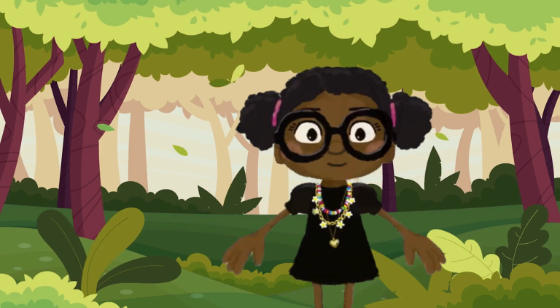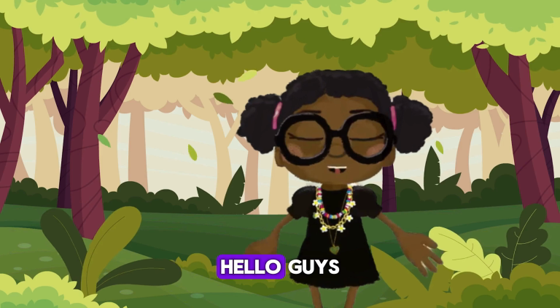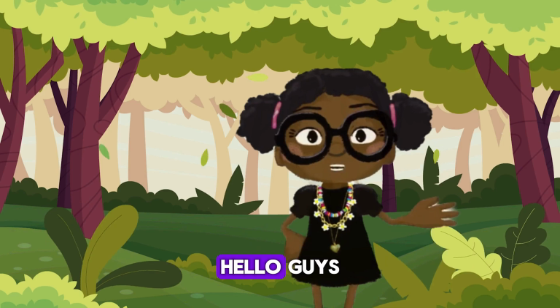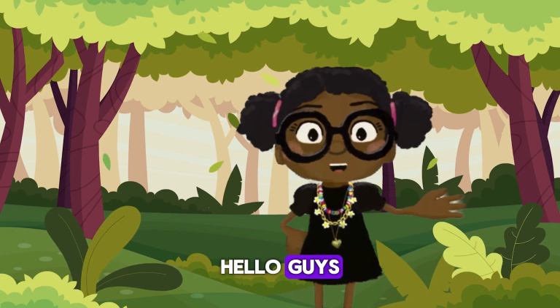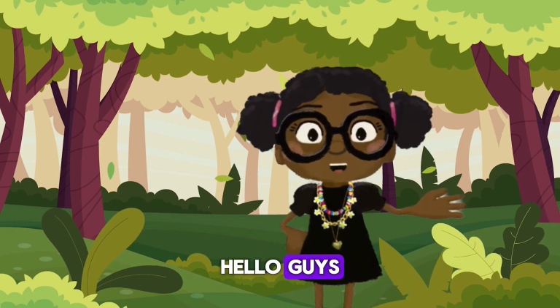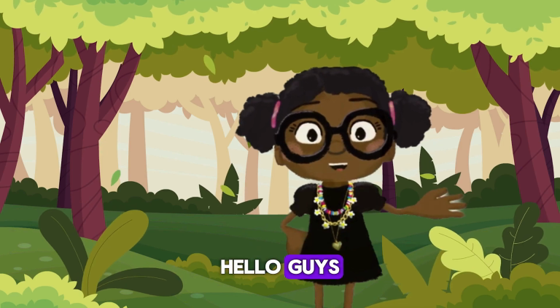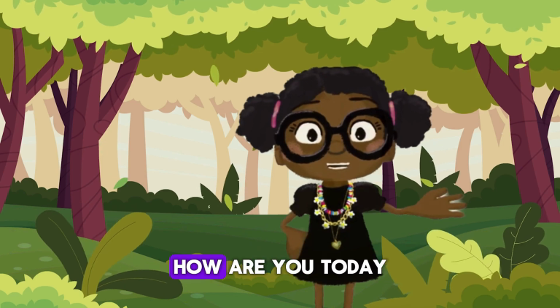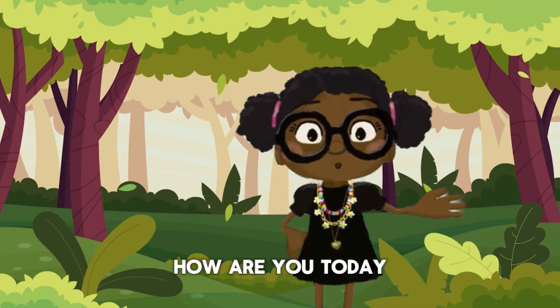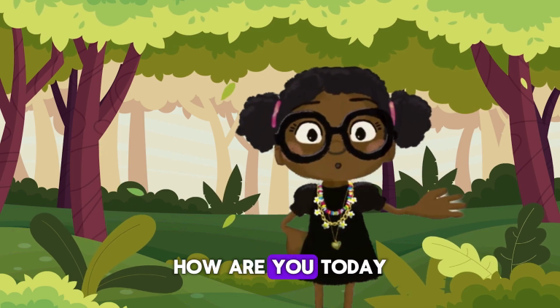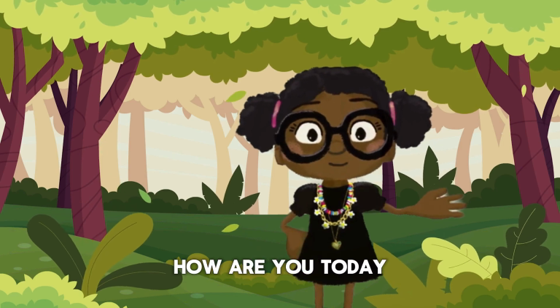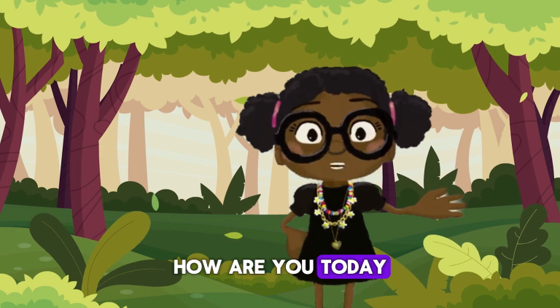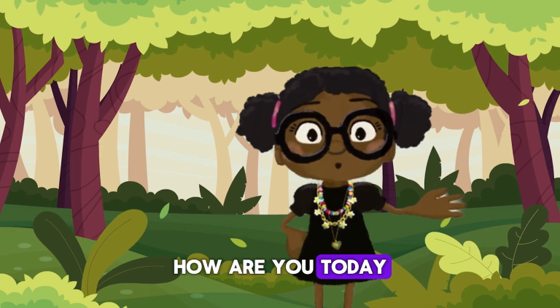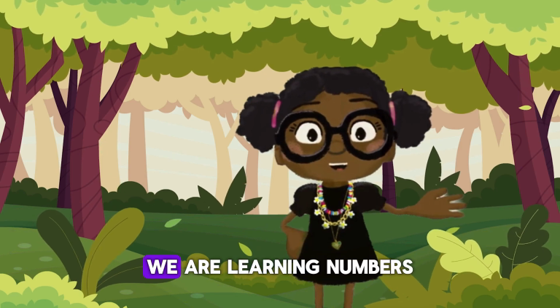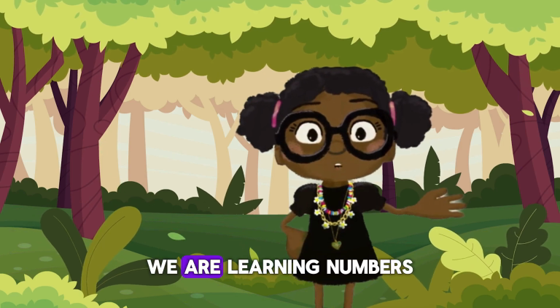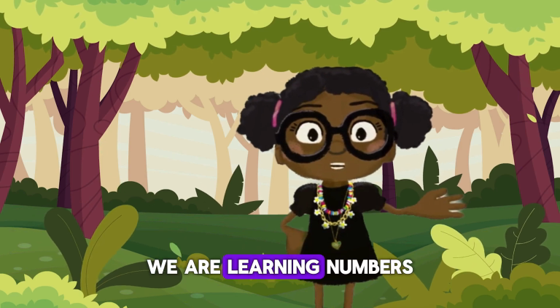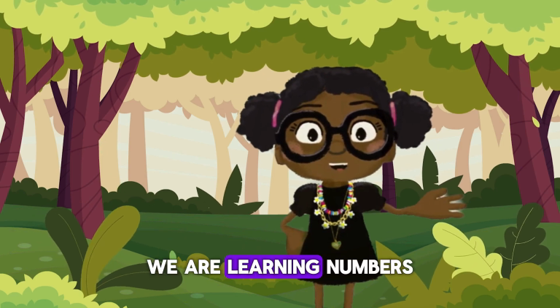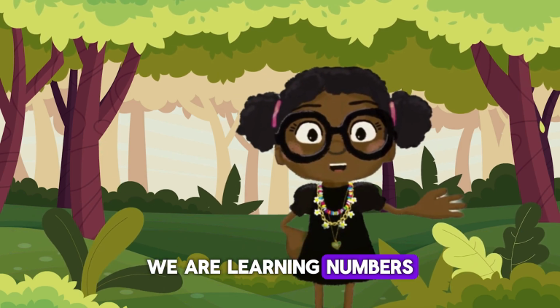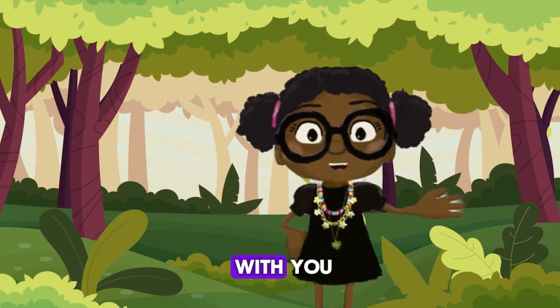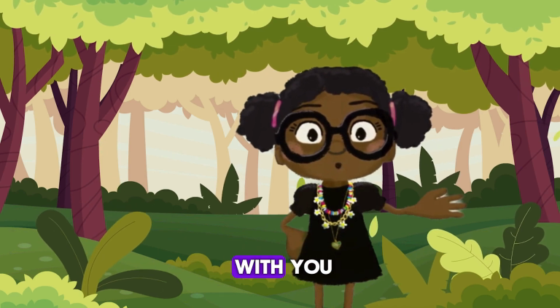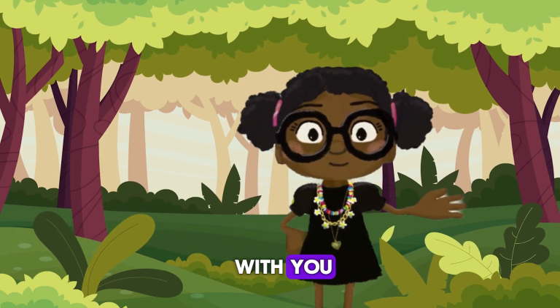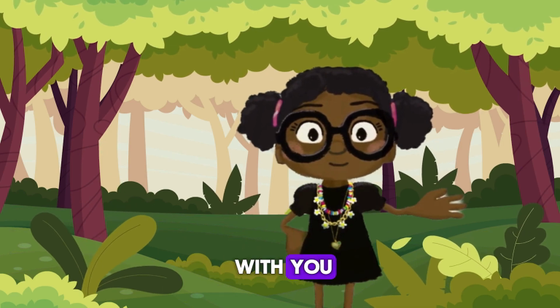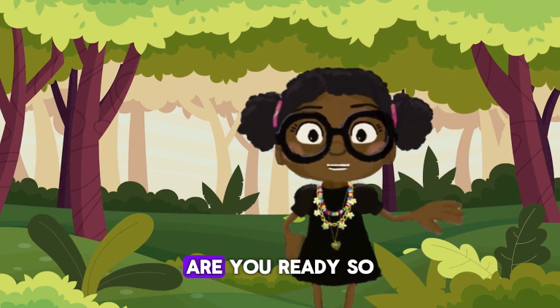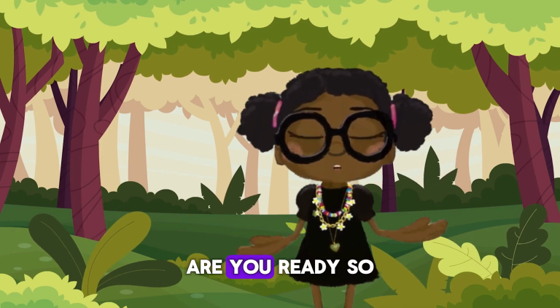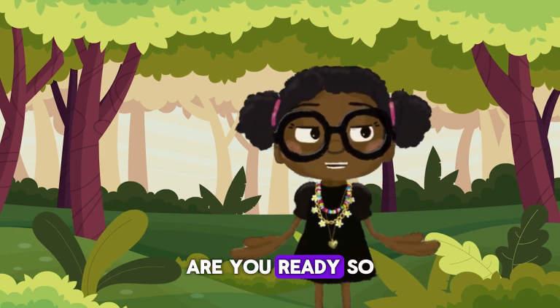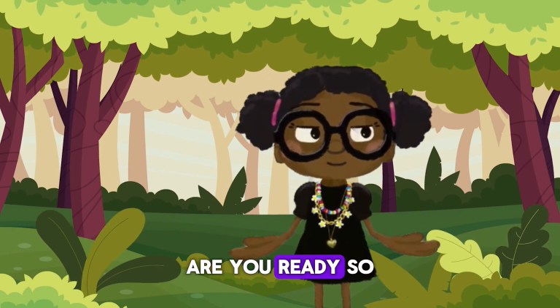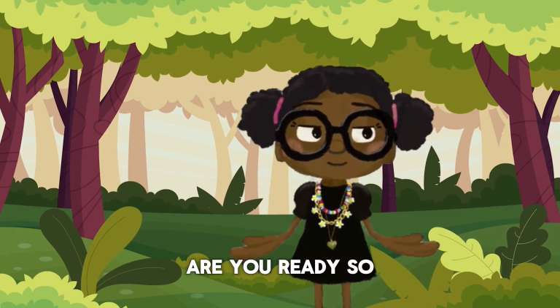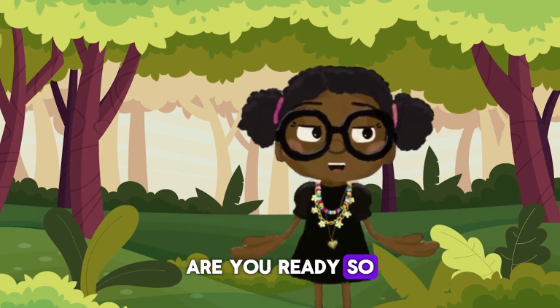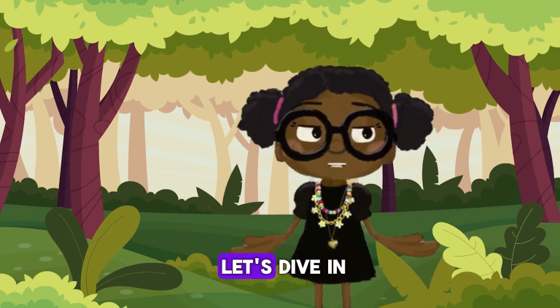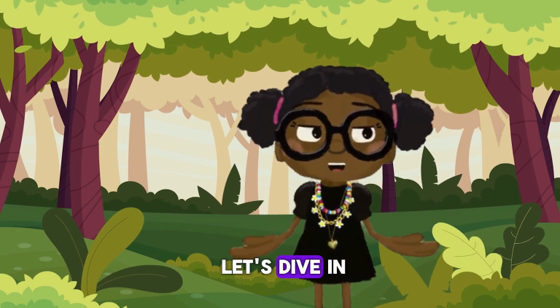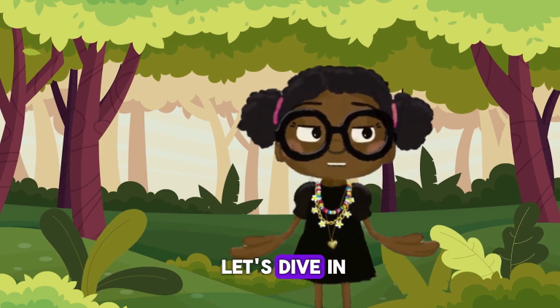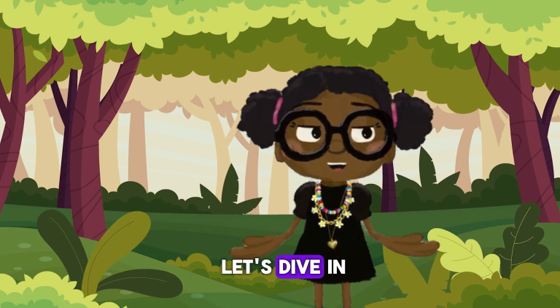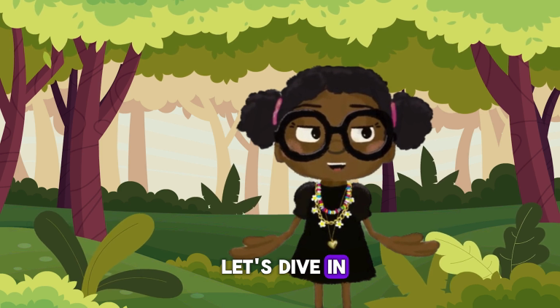Hello guys, how are you? Today we are learning numbers with you. Are you ready? So let's dive in.